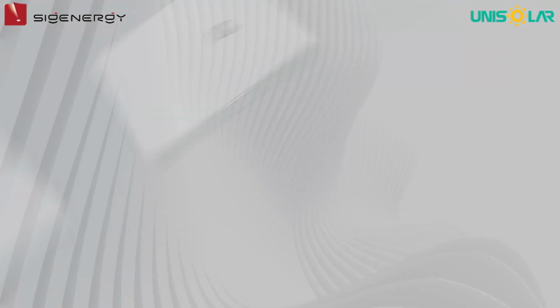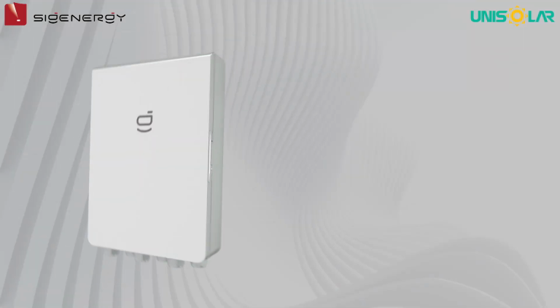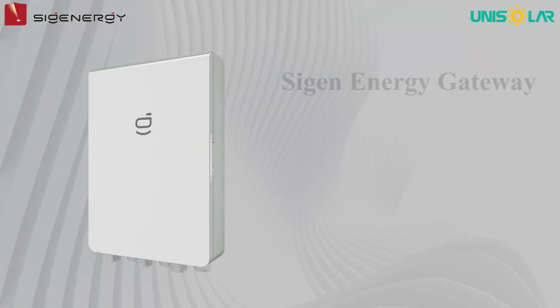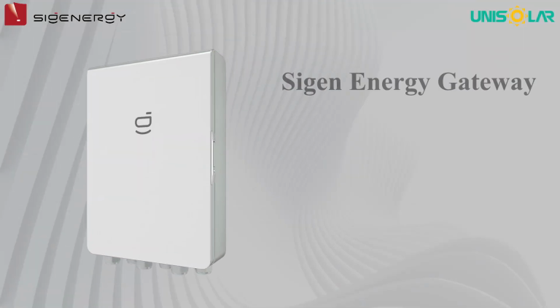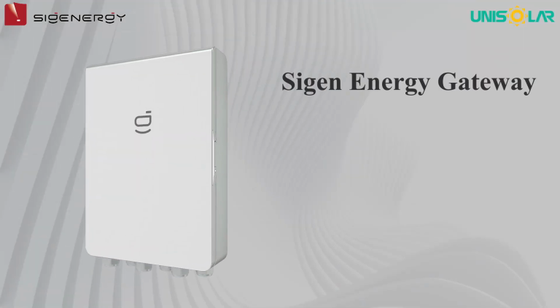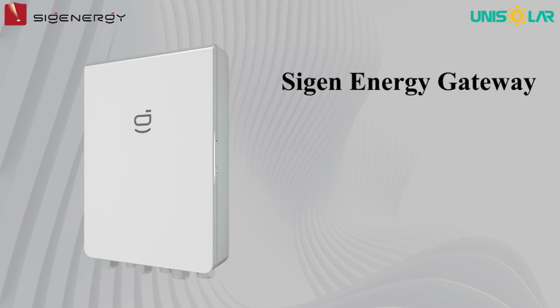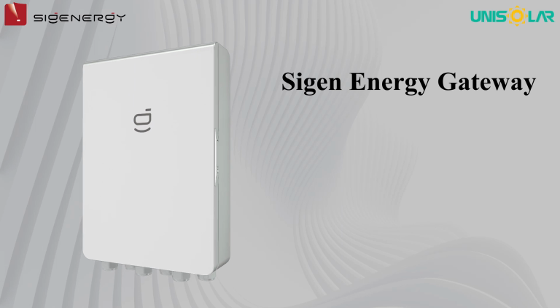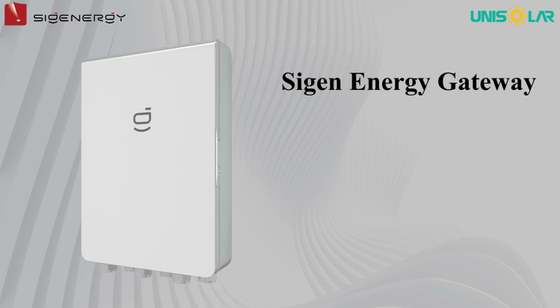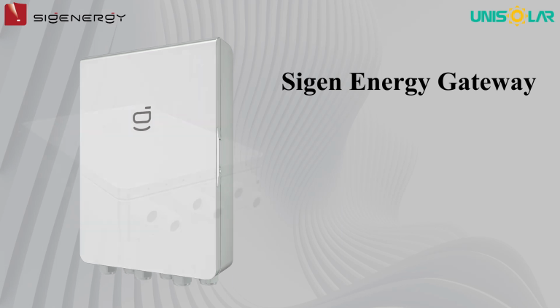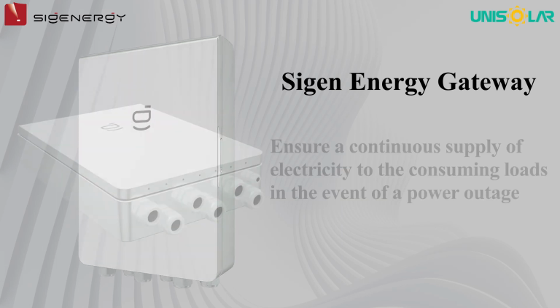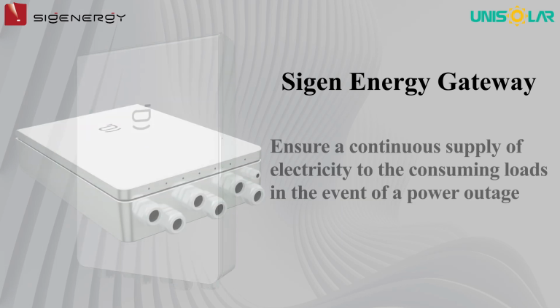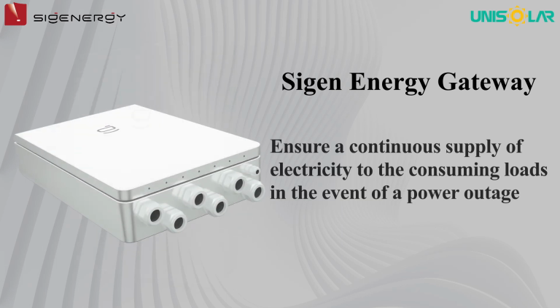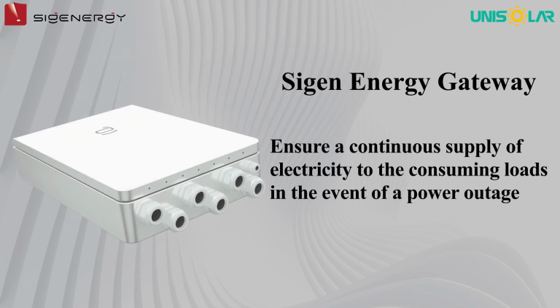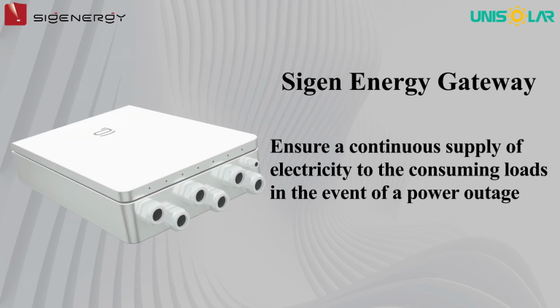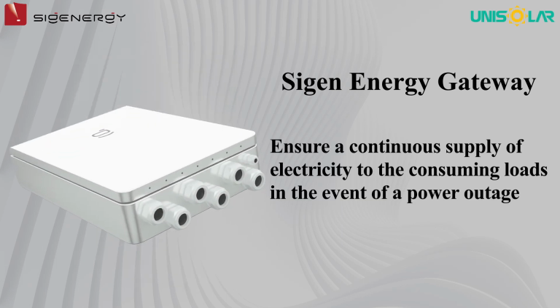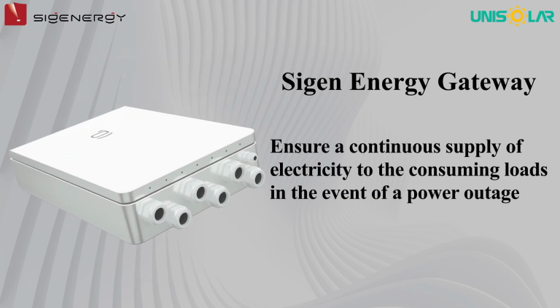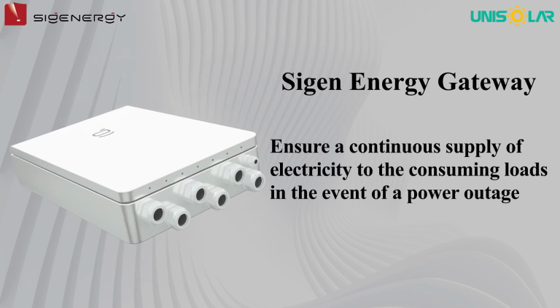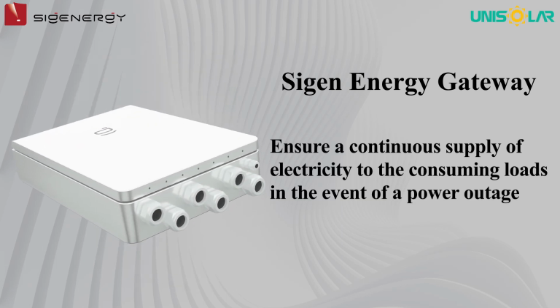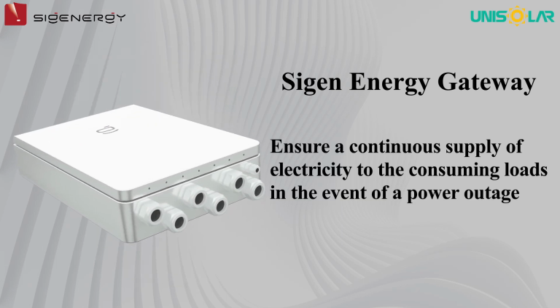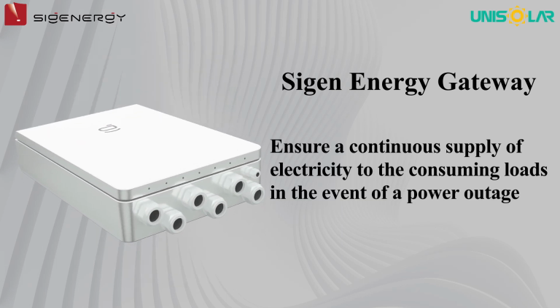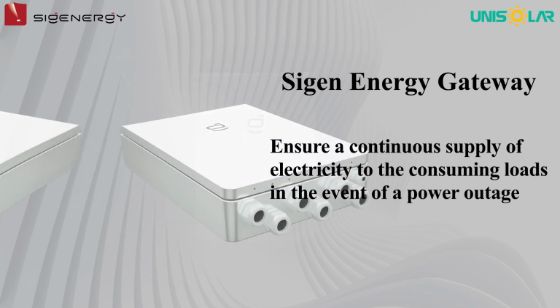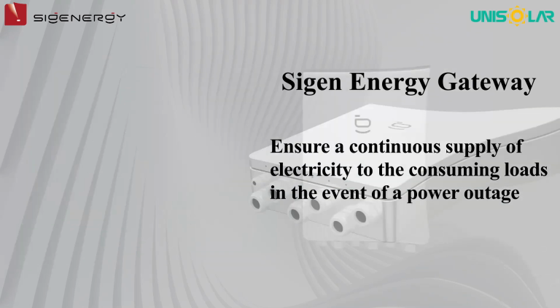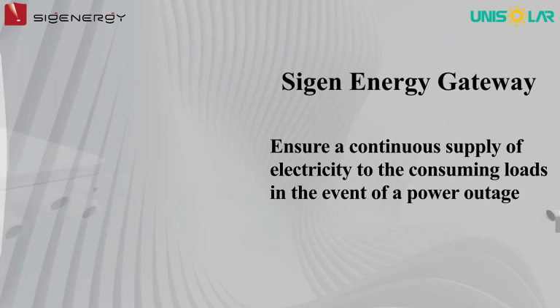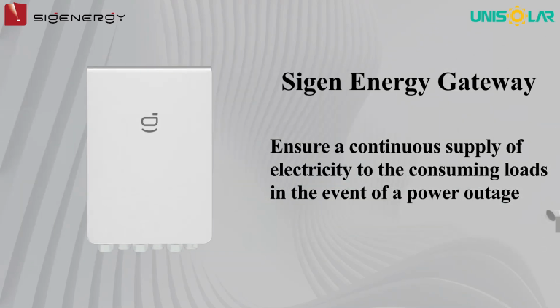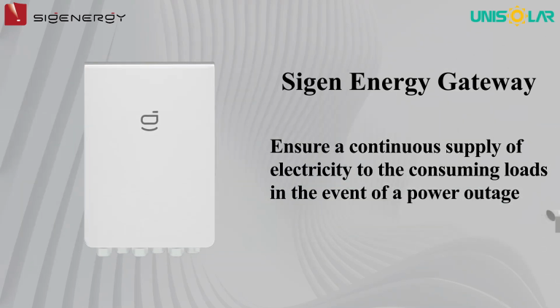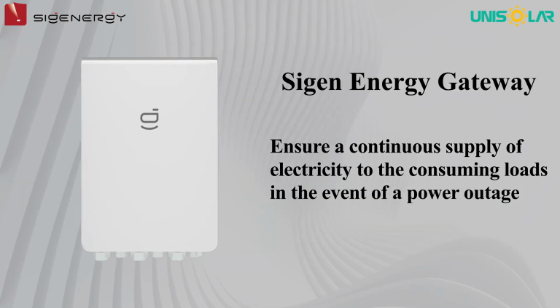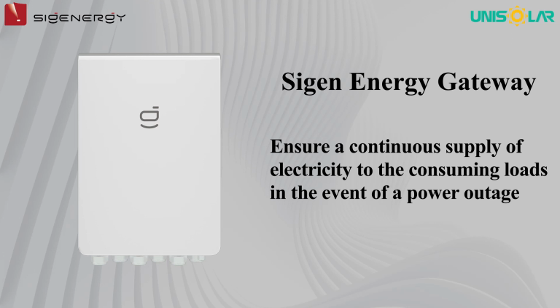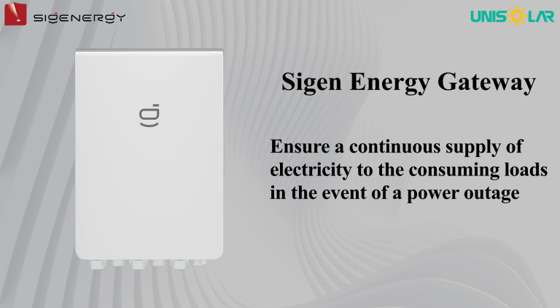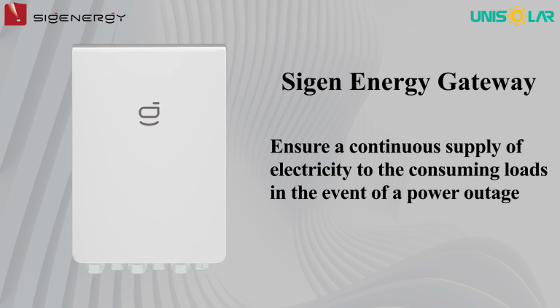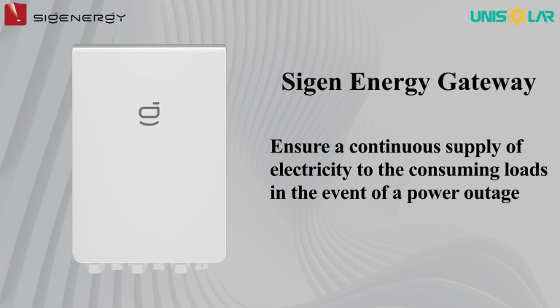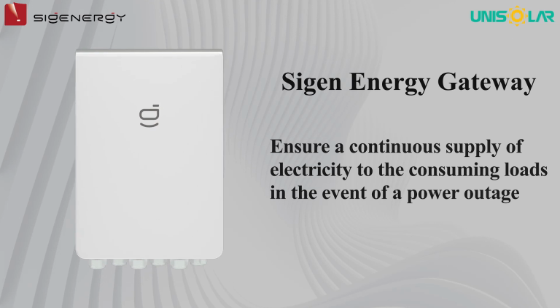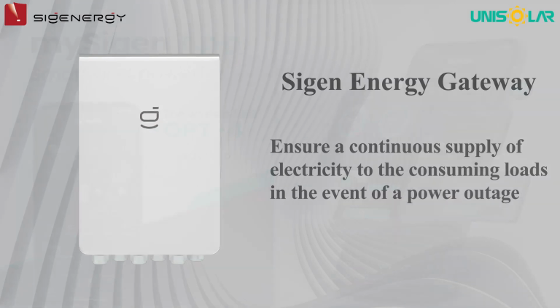Next is the SIGEN Energy Gateway, which functions to ensure a continuous supply of electricity to the consuming loads in the event of a power outage.